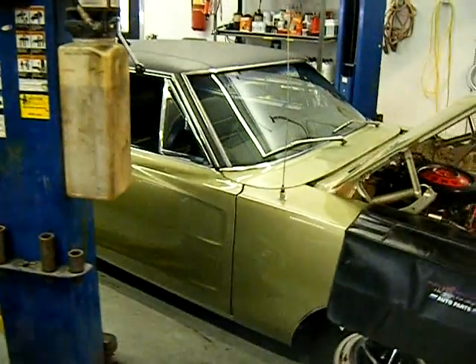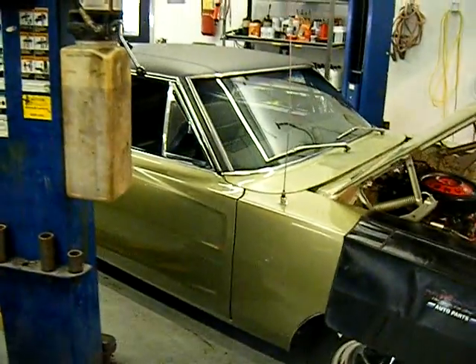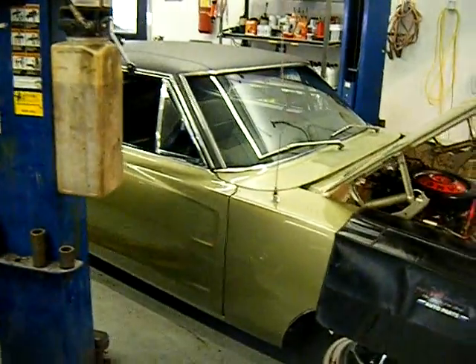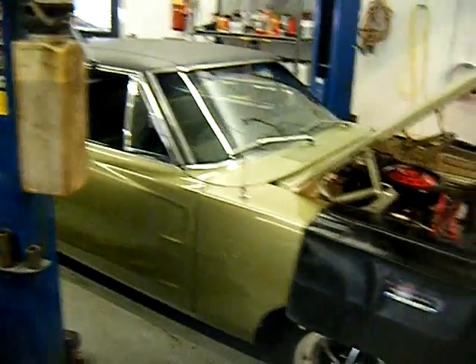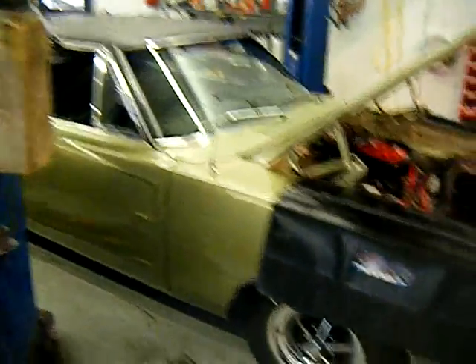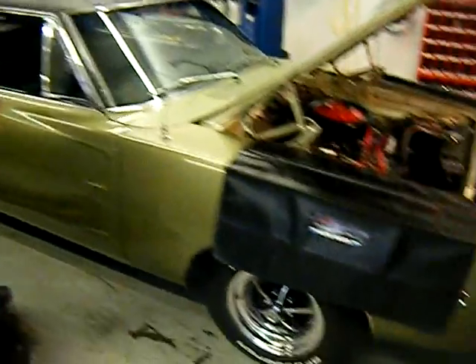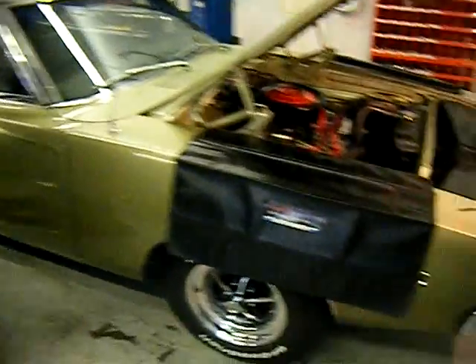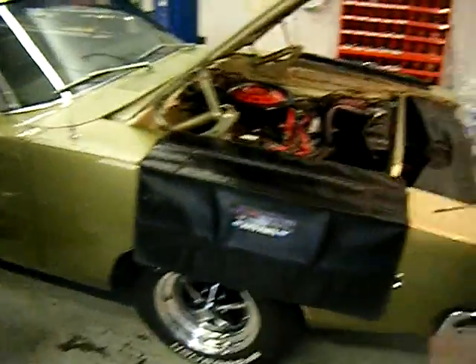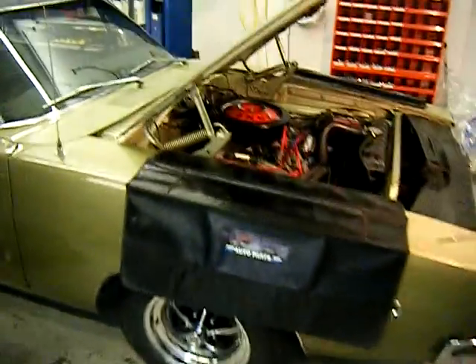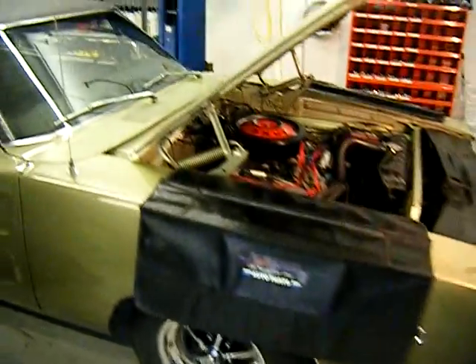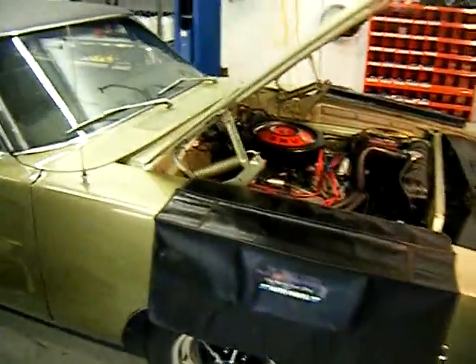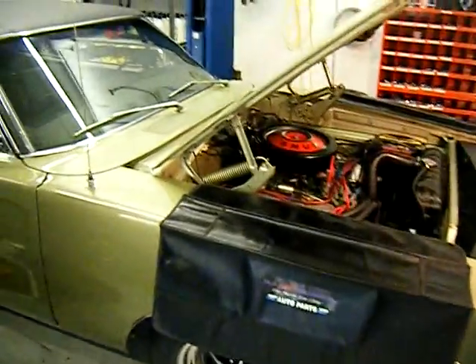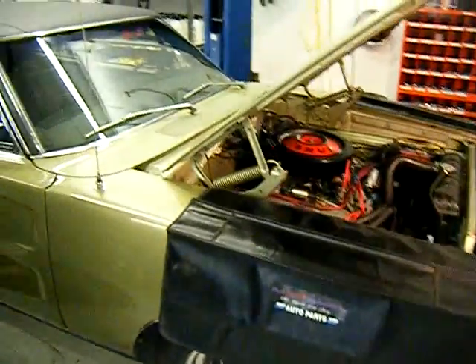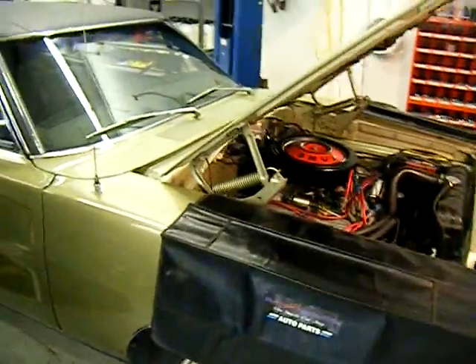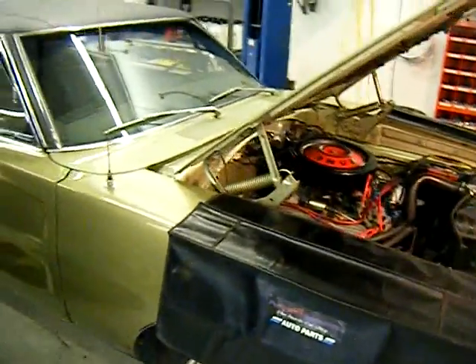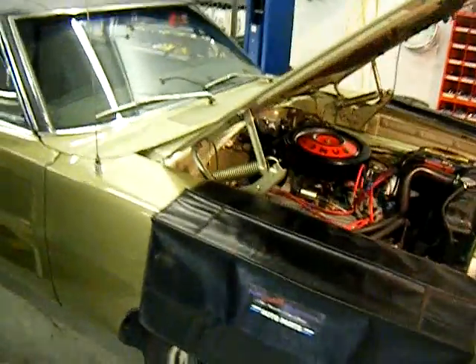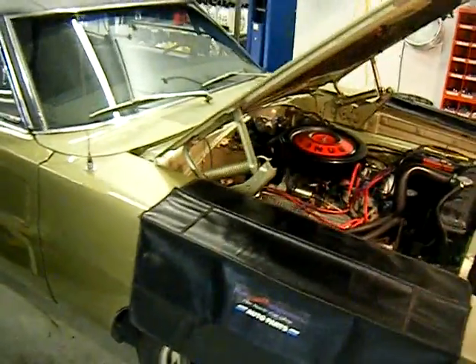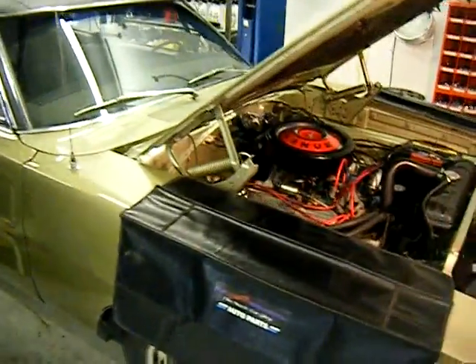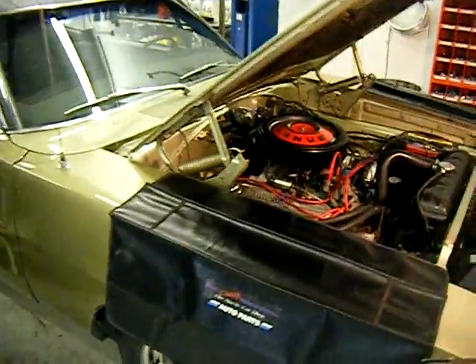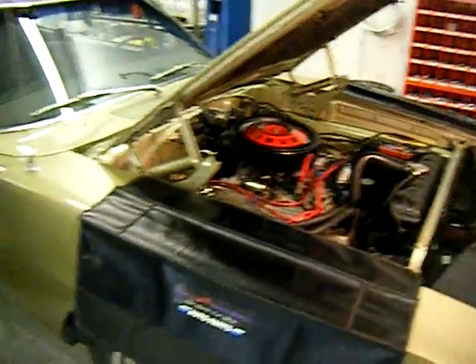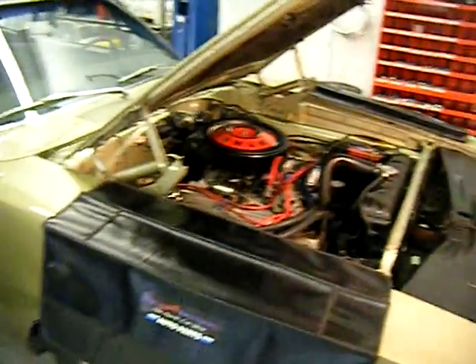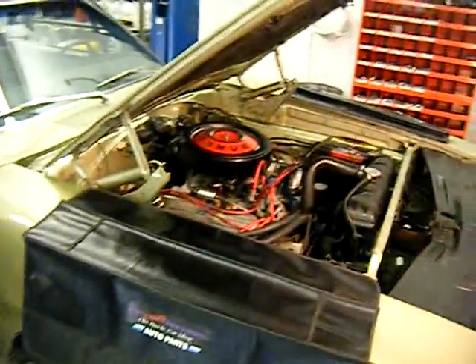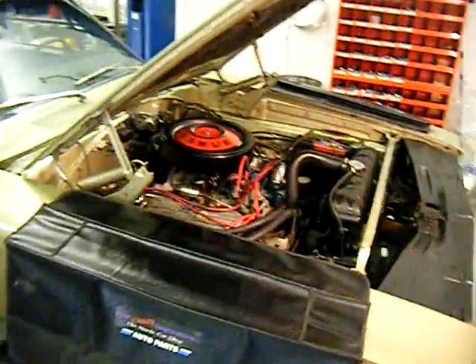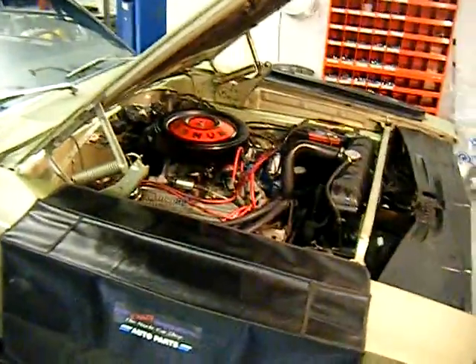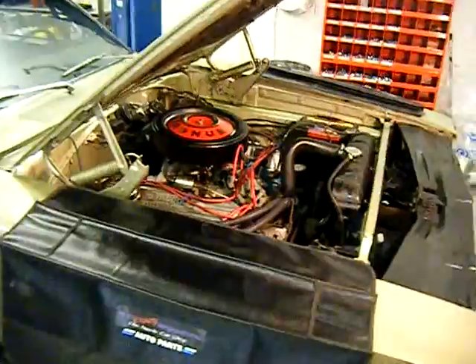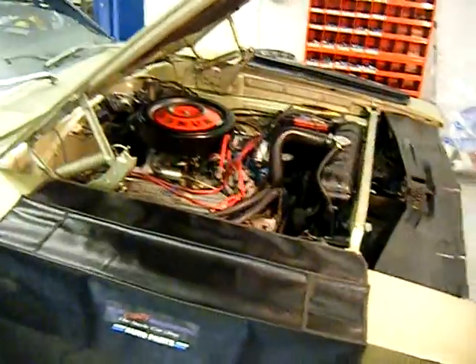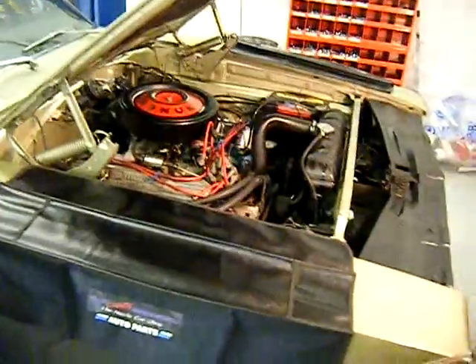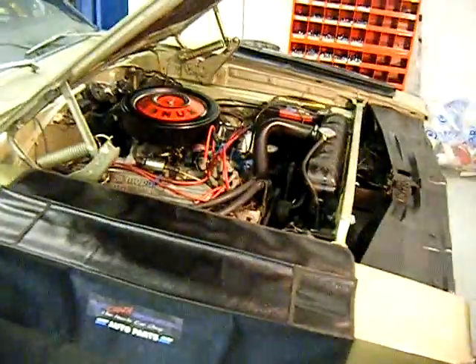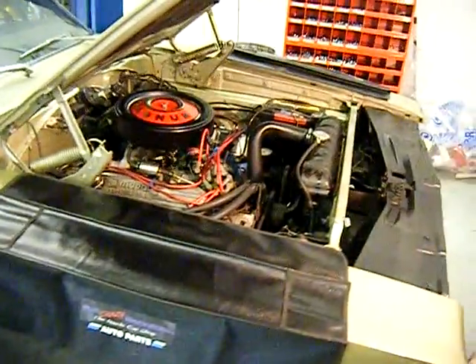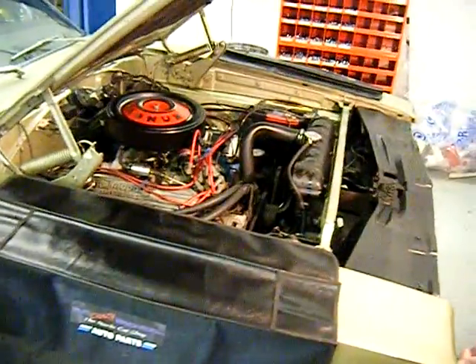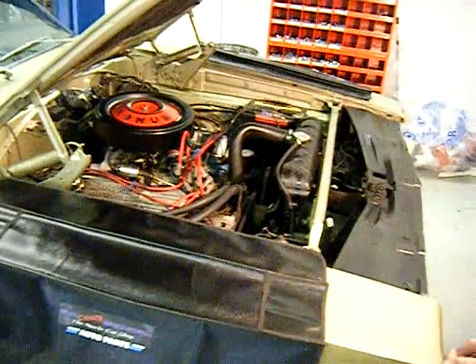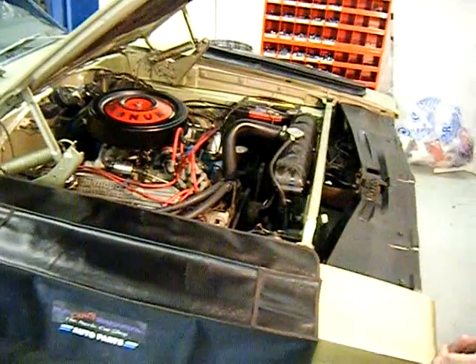Joe at Plum Crazy Restorations — 1968 Dodge Charger mechanical inspection.